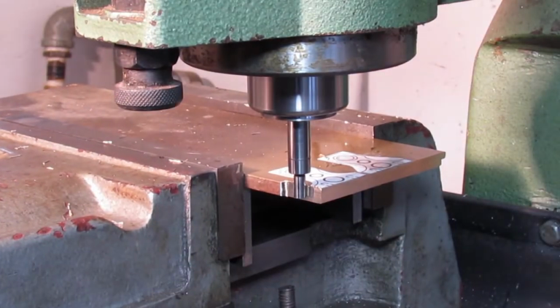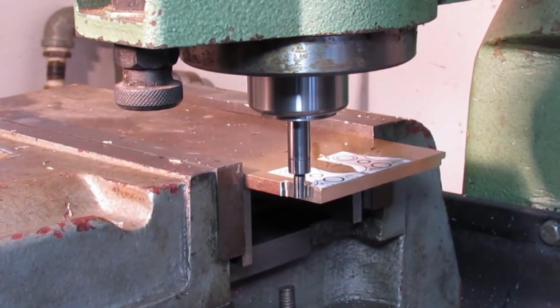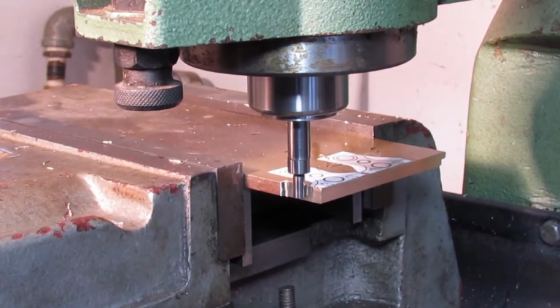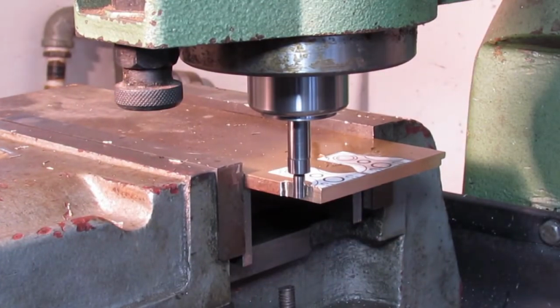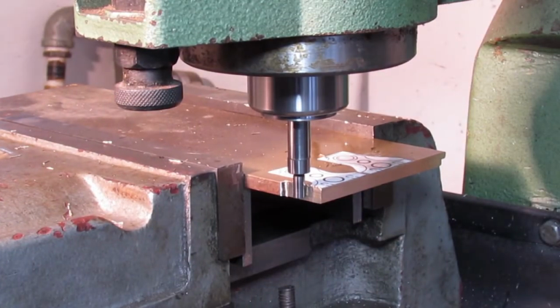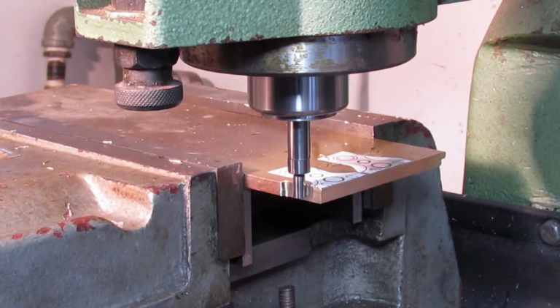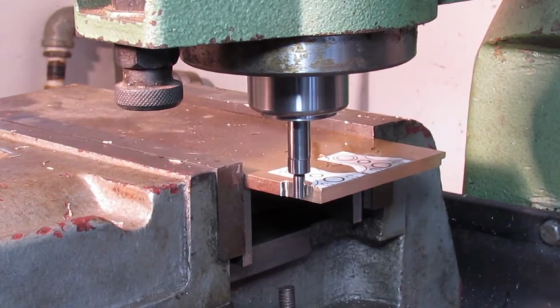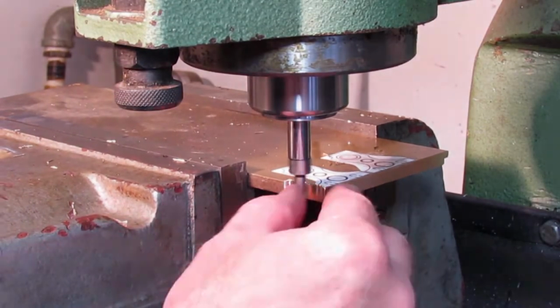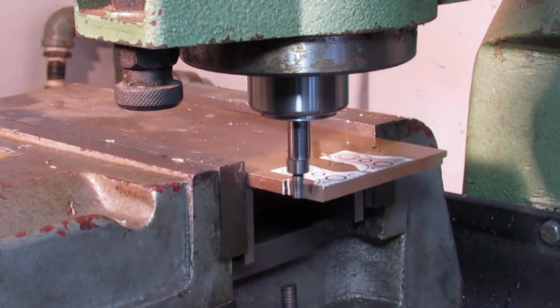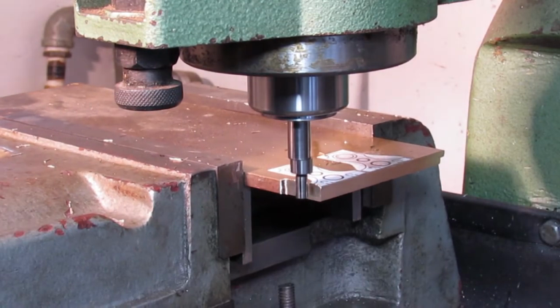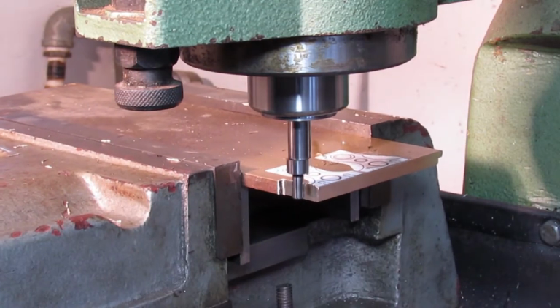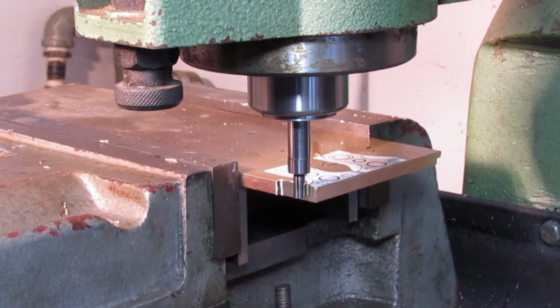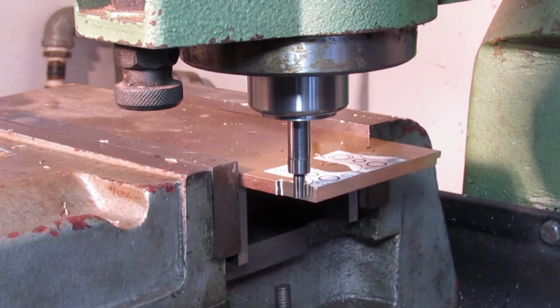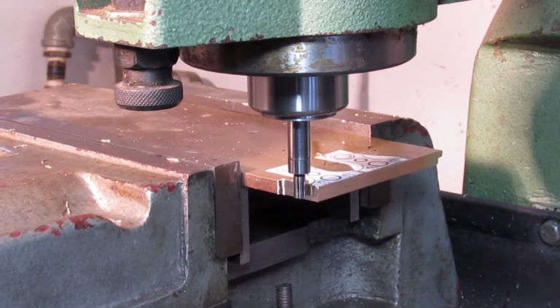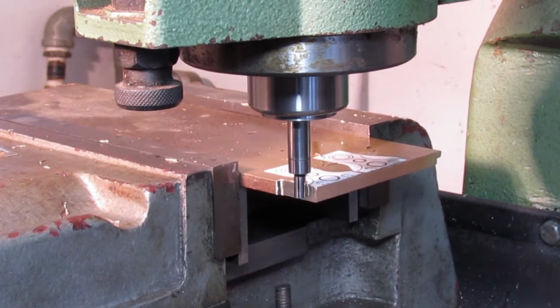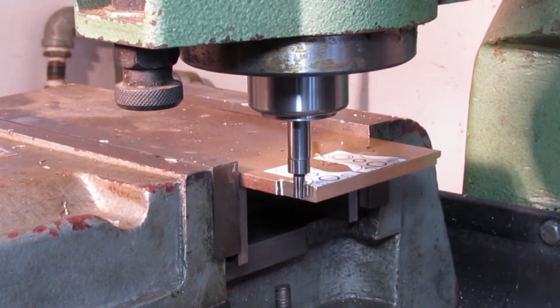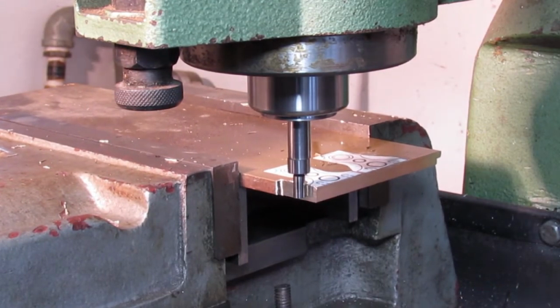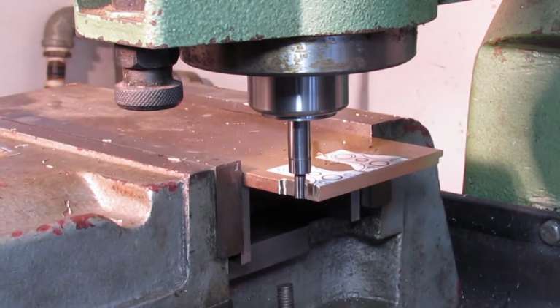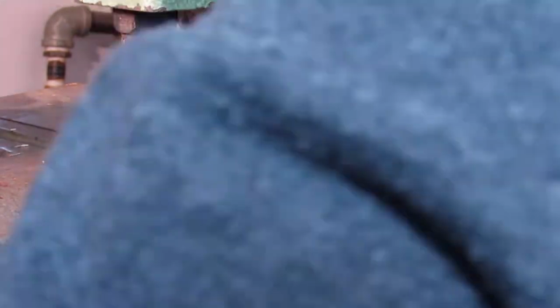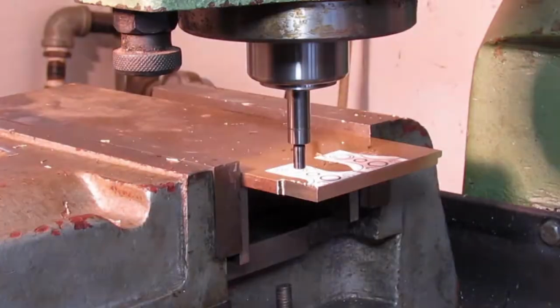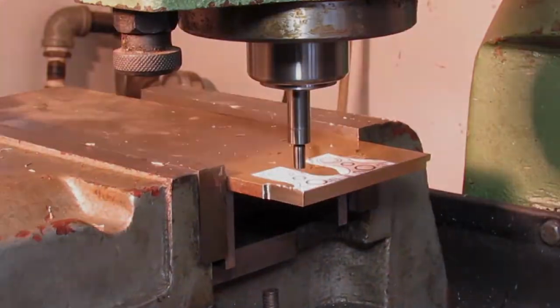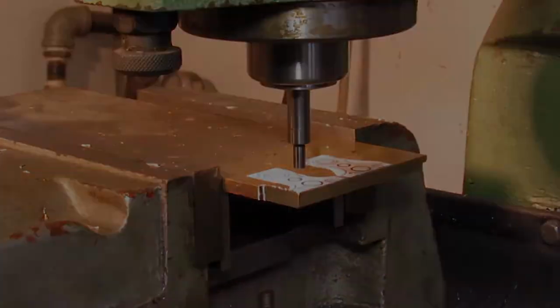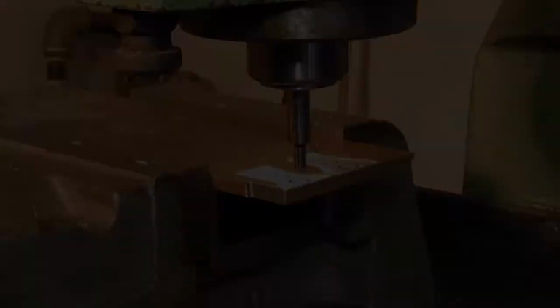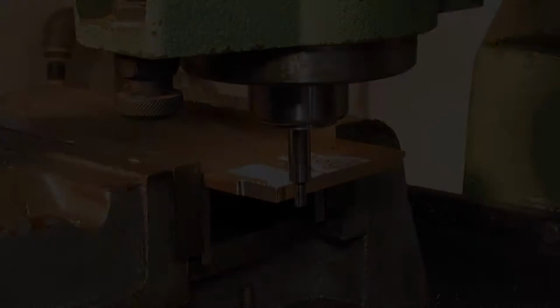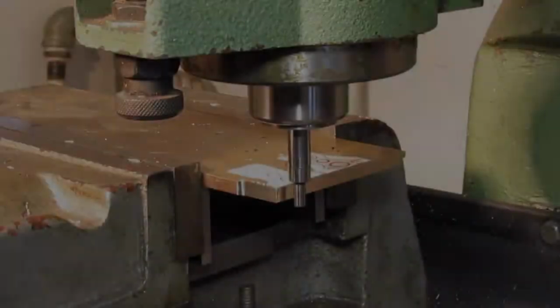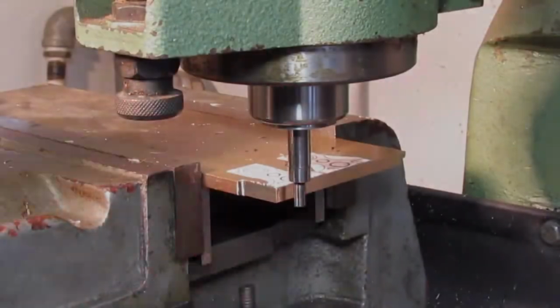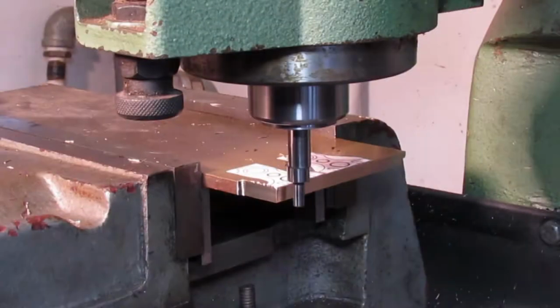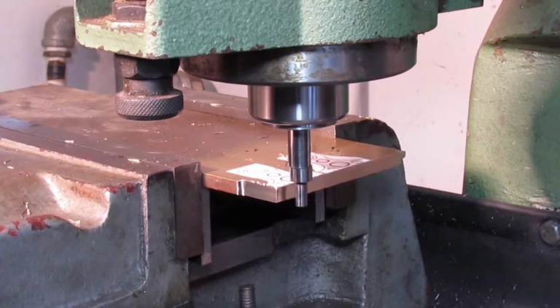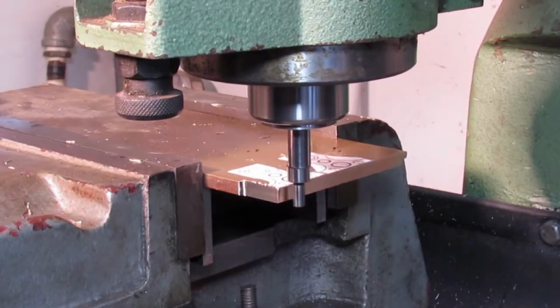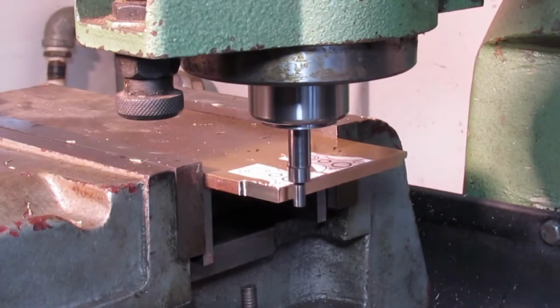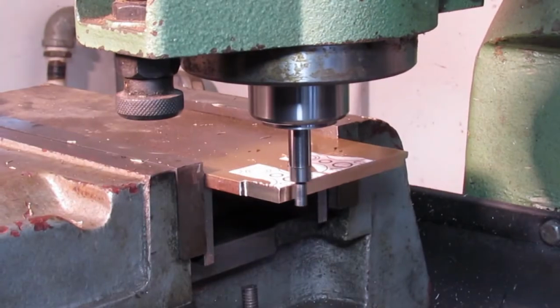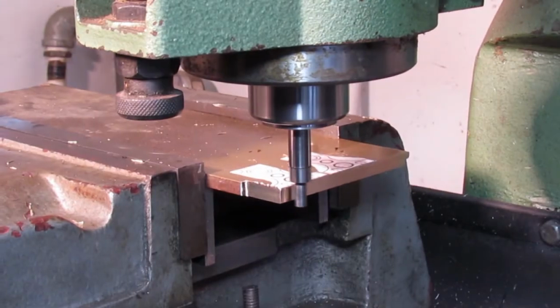After the reference faces were milled, an edge finder is used to zero the table axes.